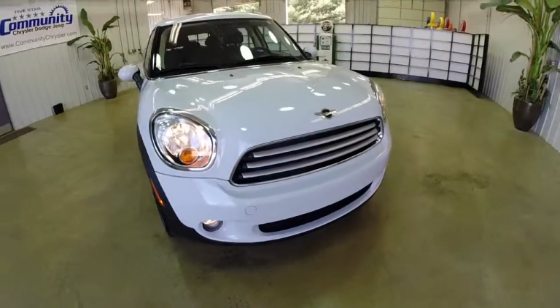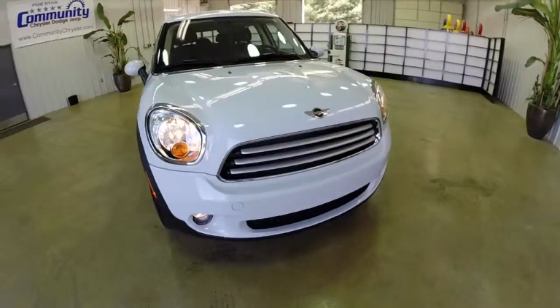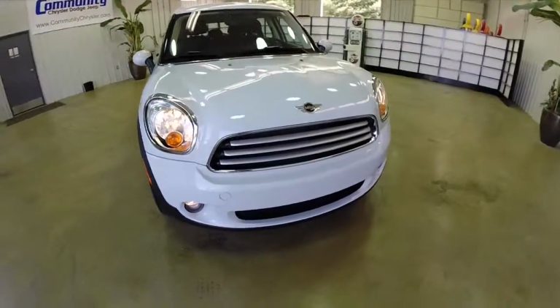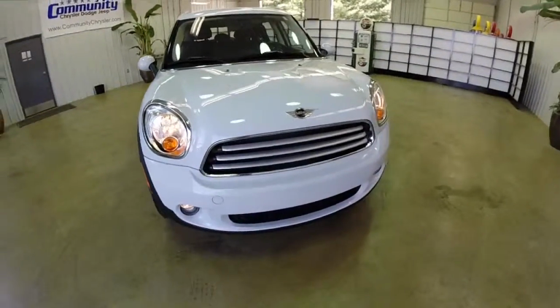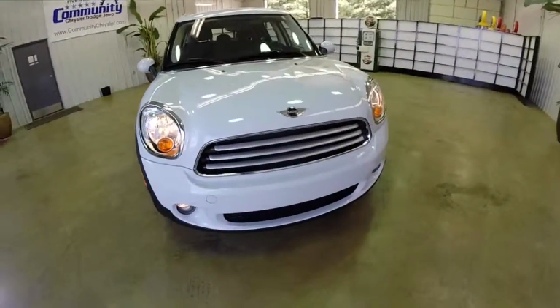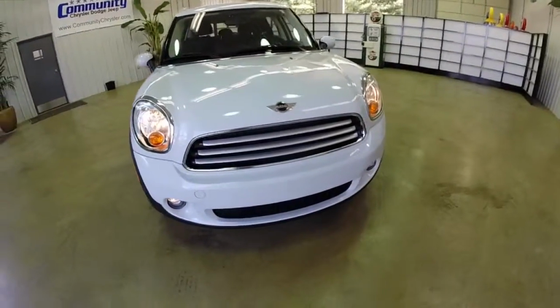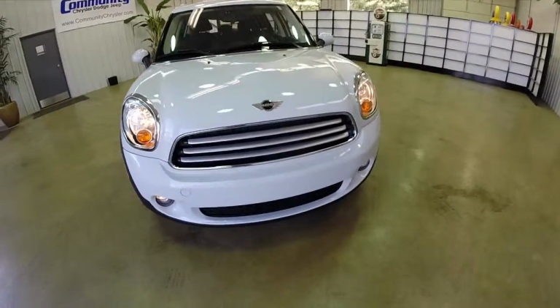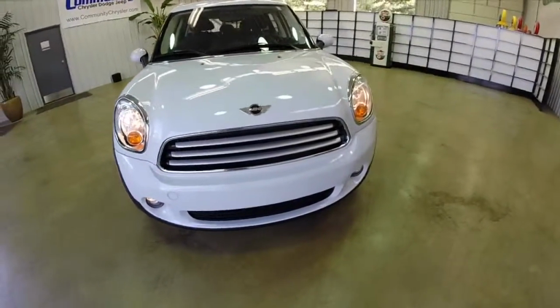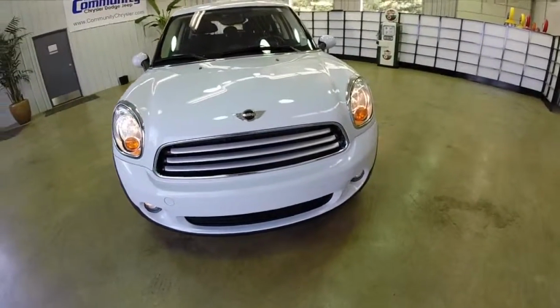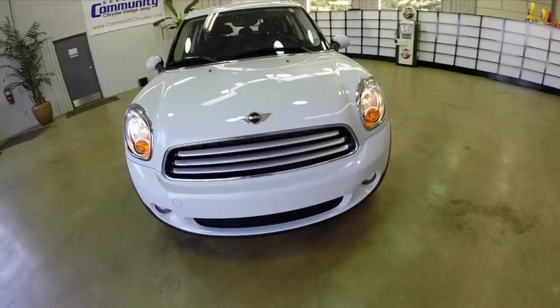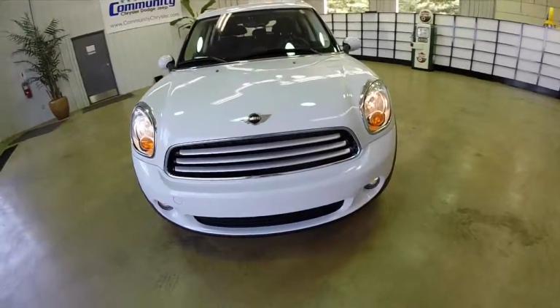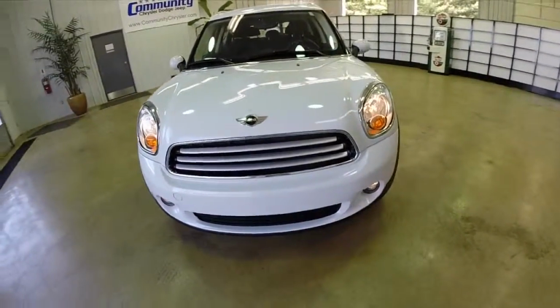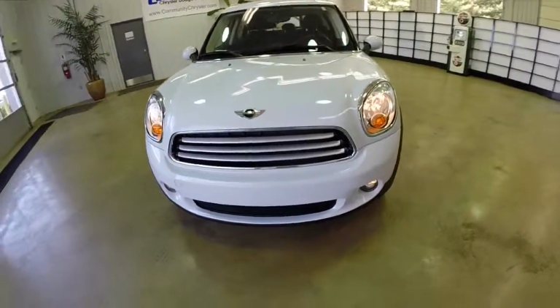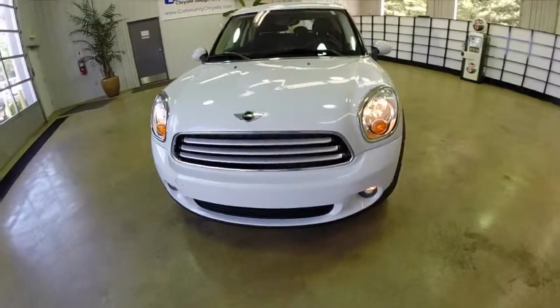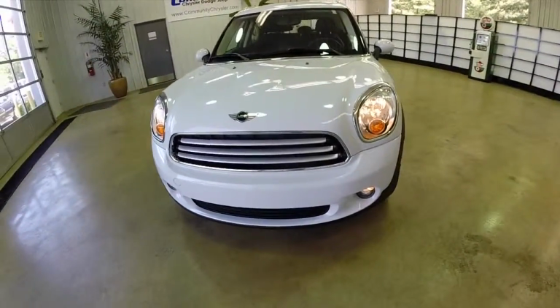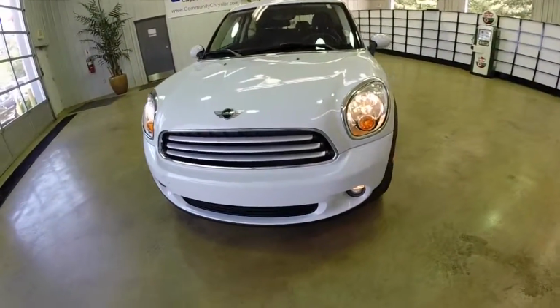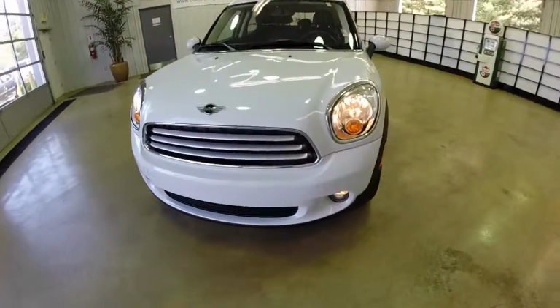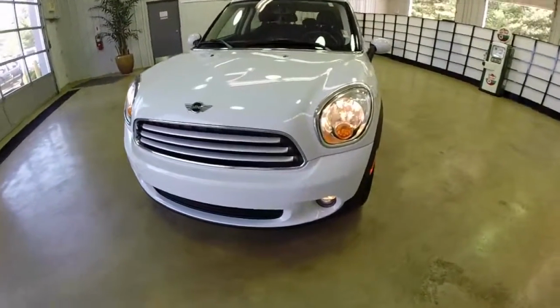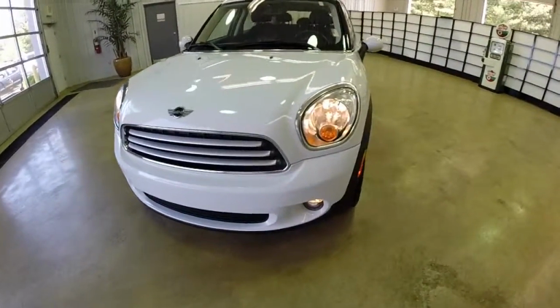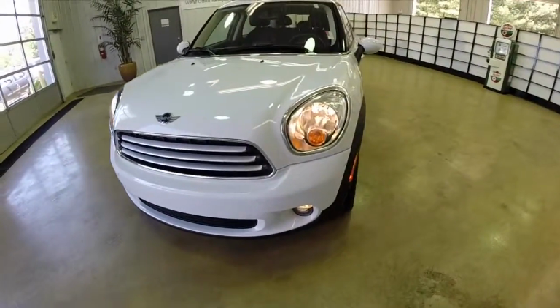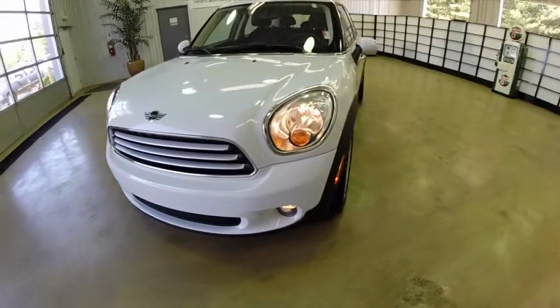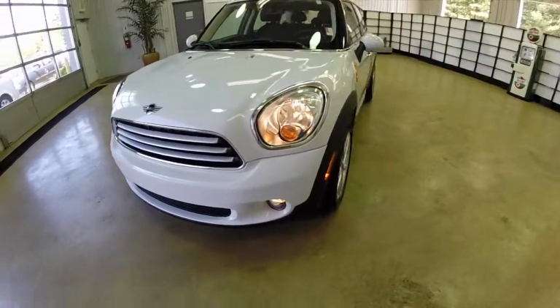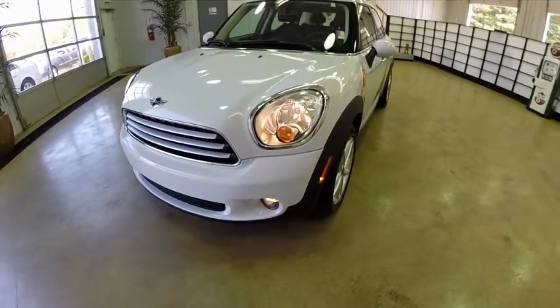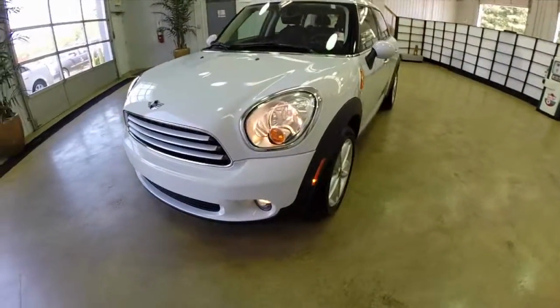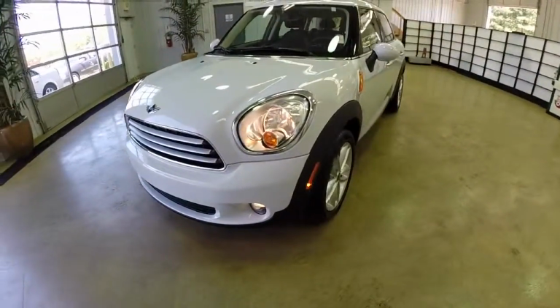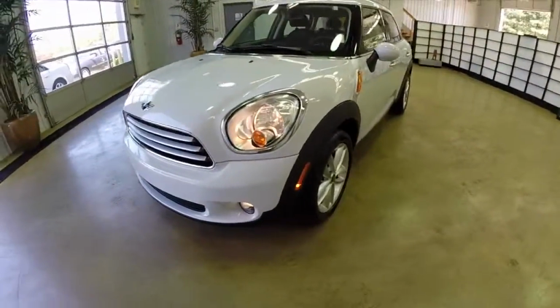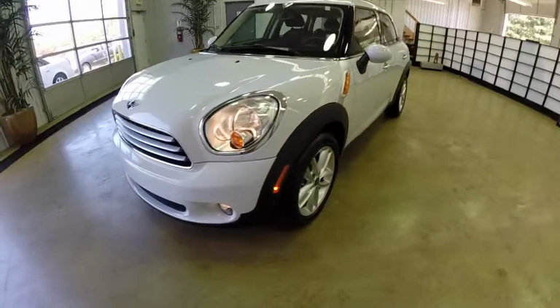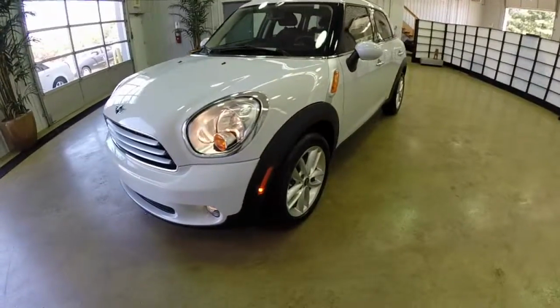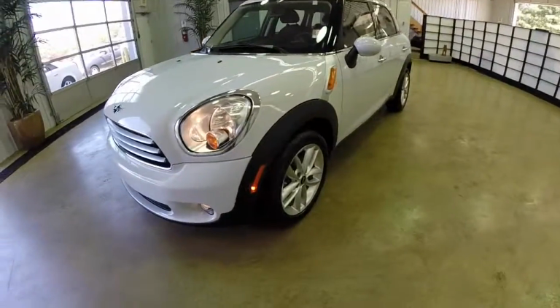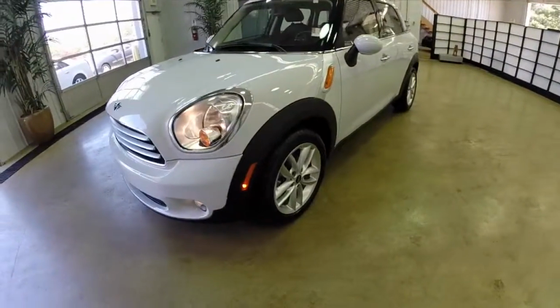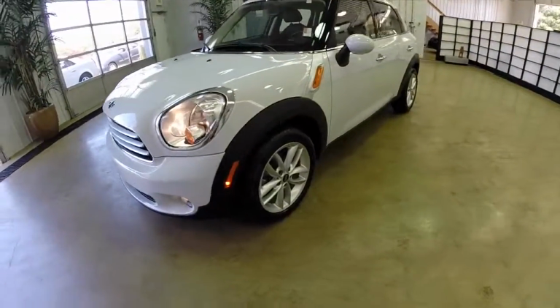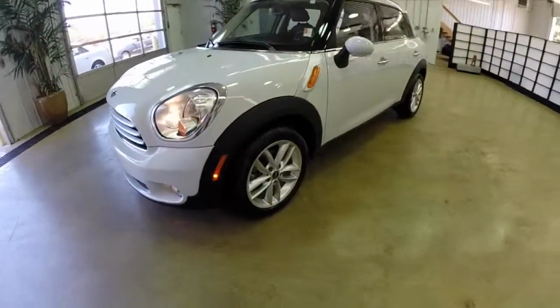Hello everyone. Today we're going to take a quick look at this 2012 Mini Cooper Countryman.